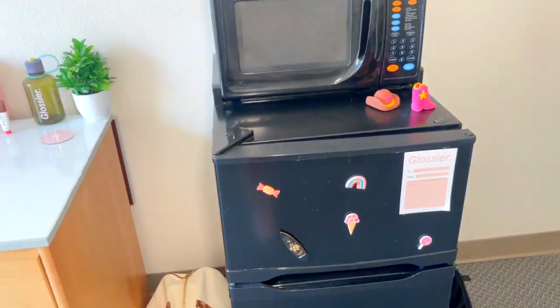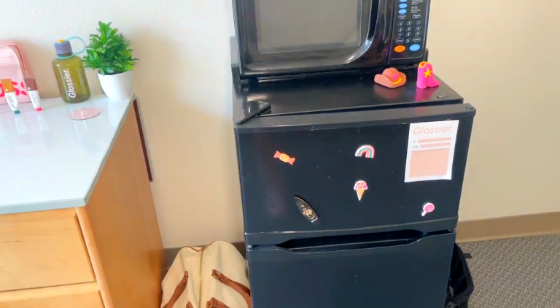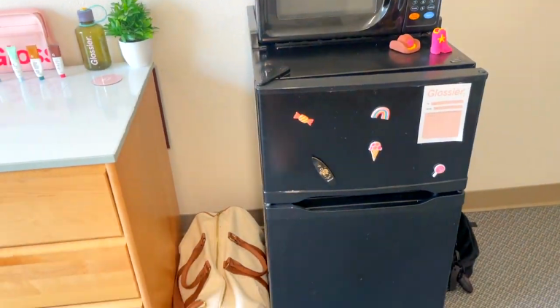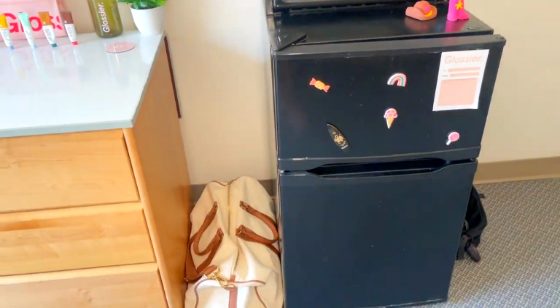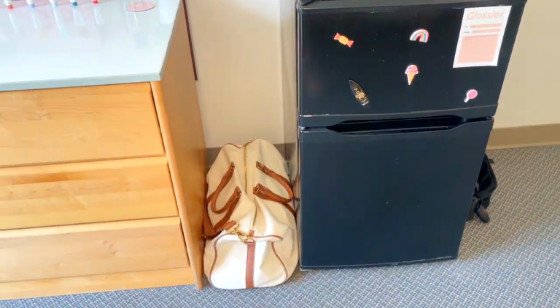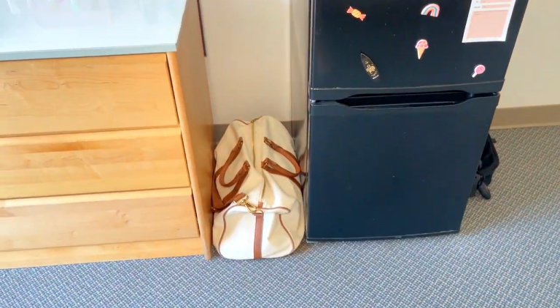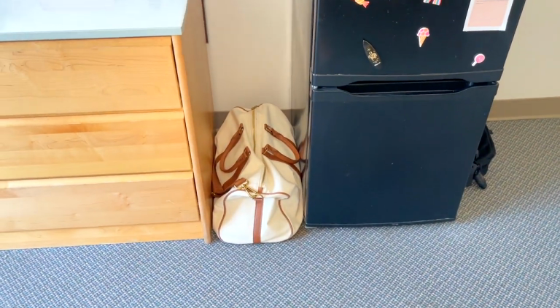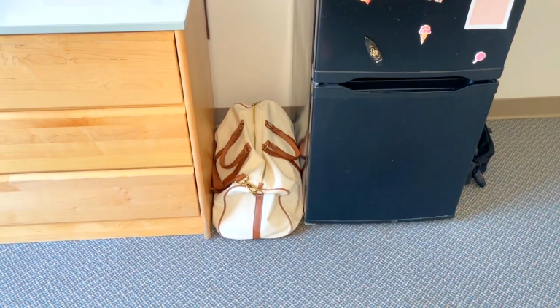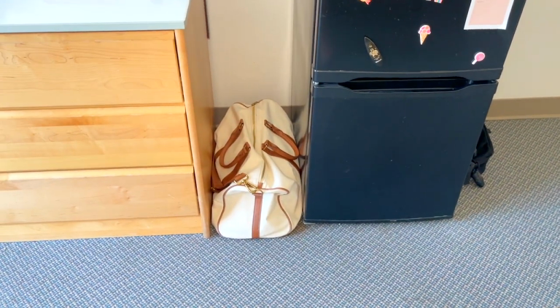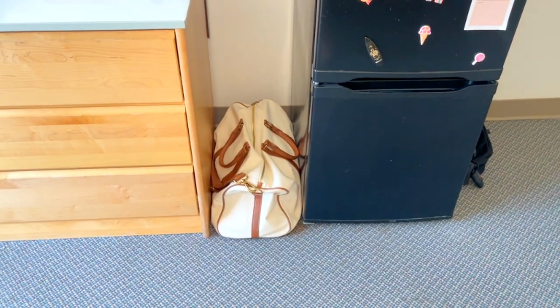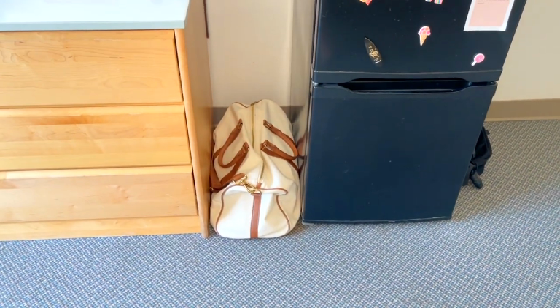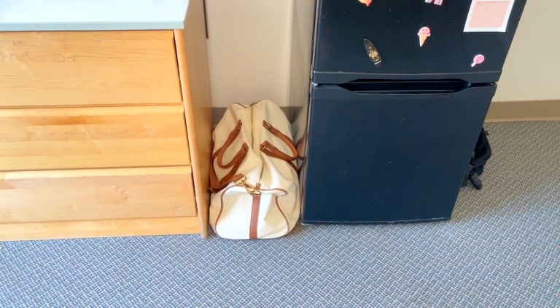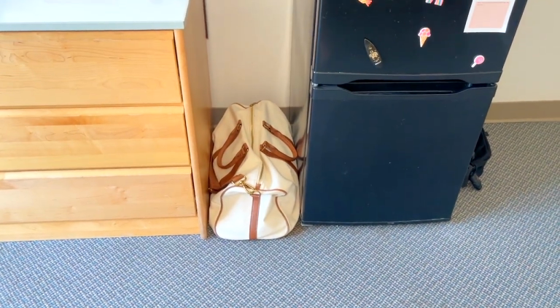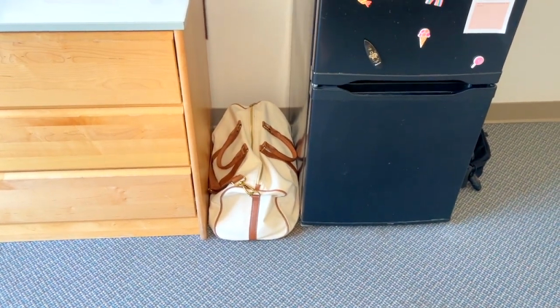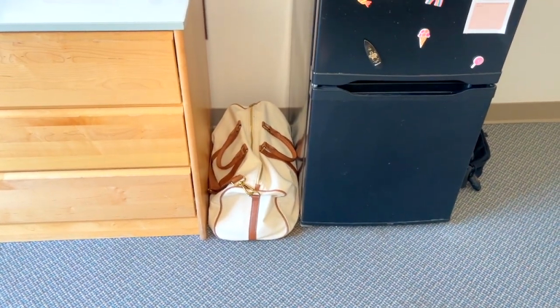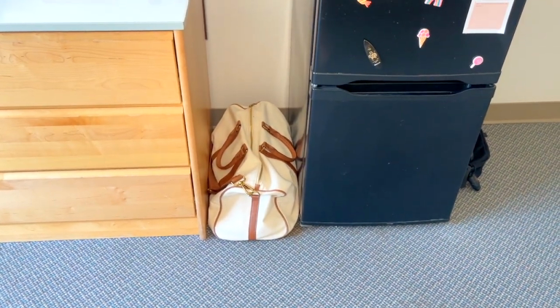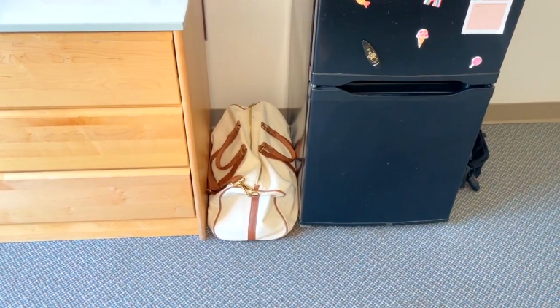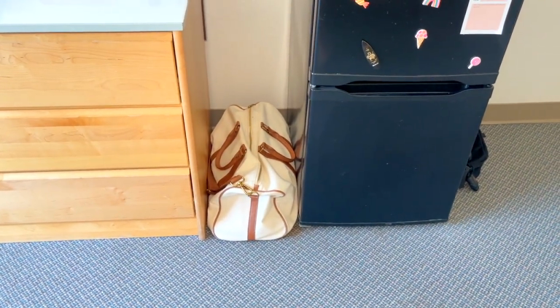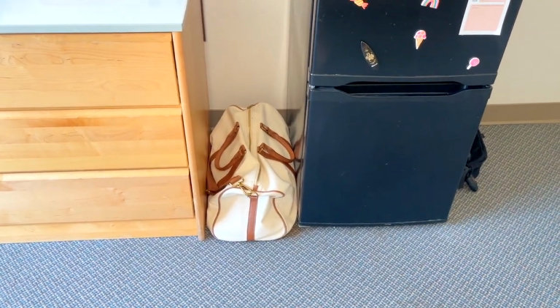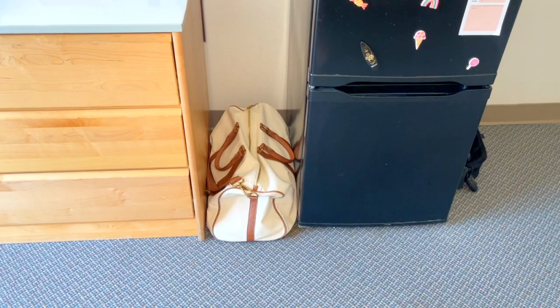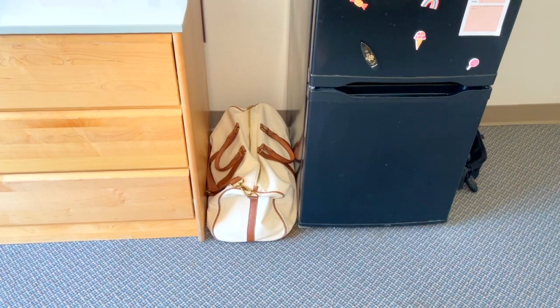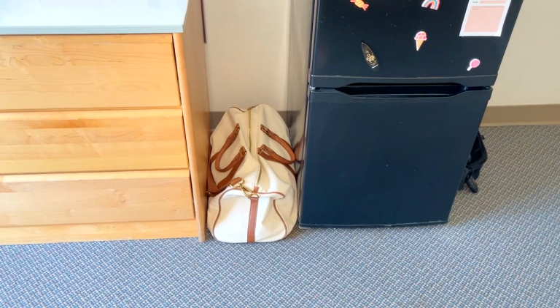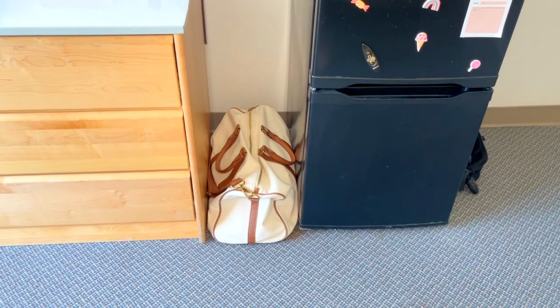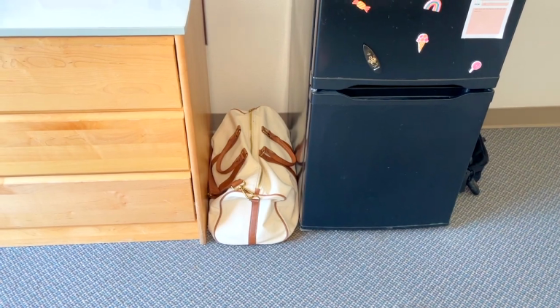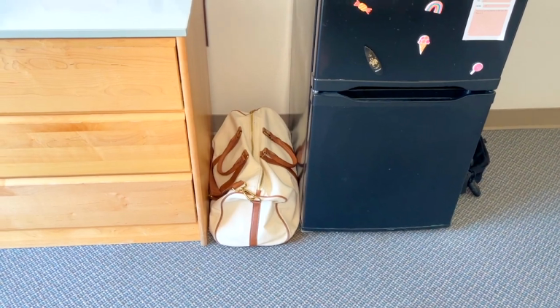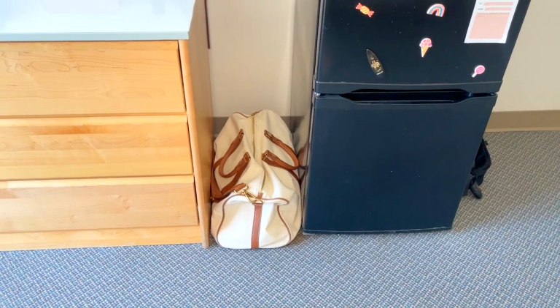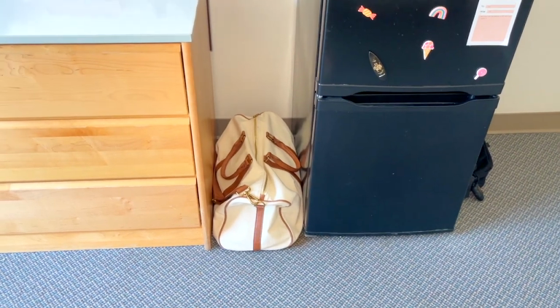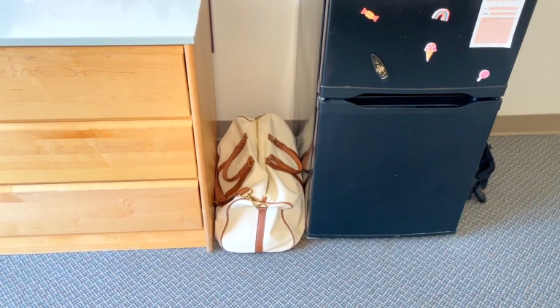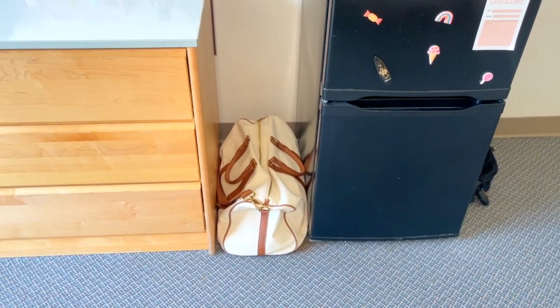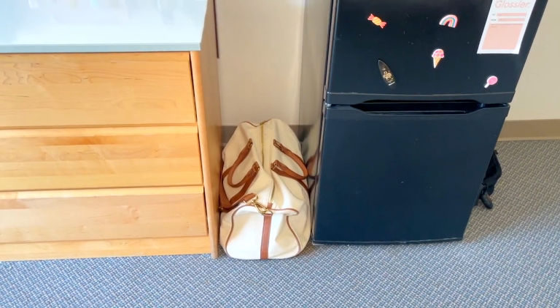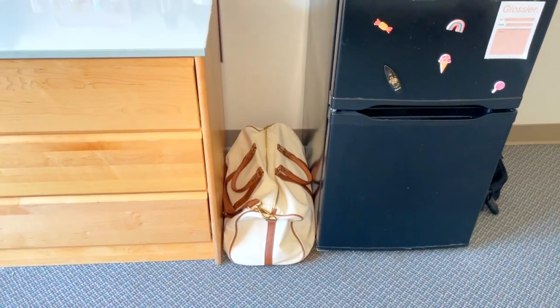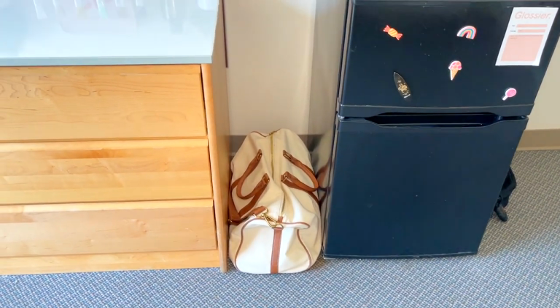Here's my duffel that I got from Brandy Melville, and next to it I have my dresser.